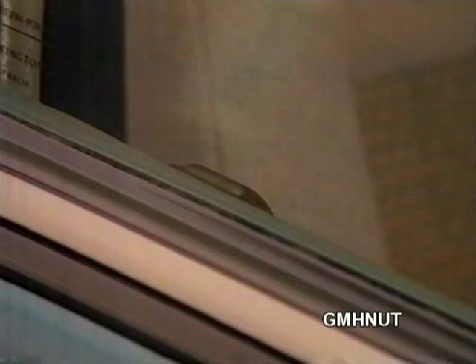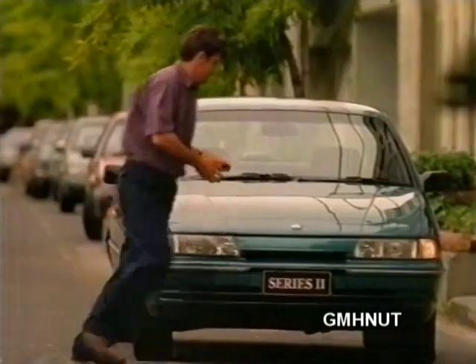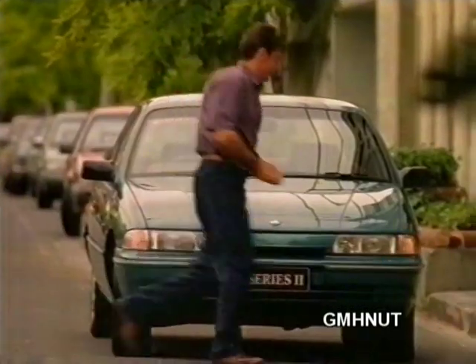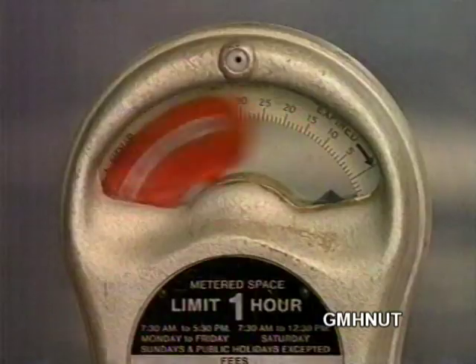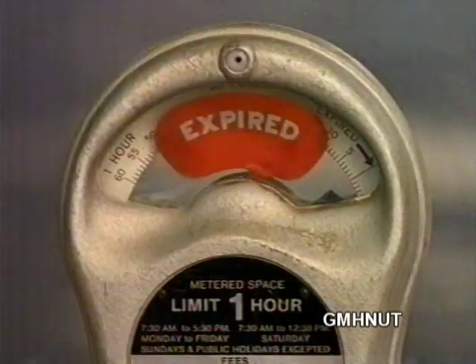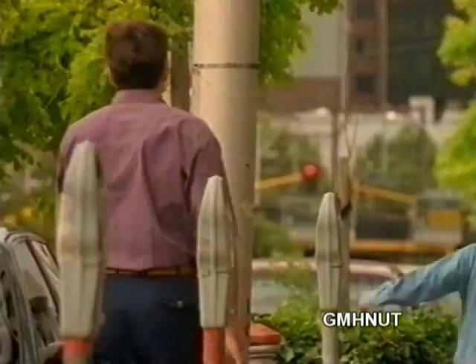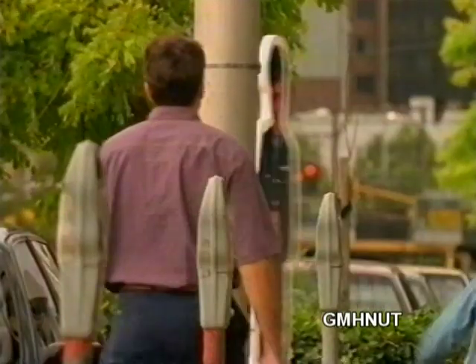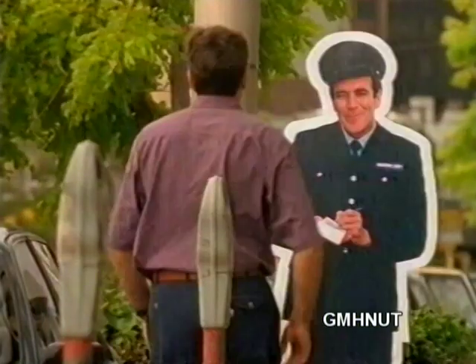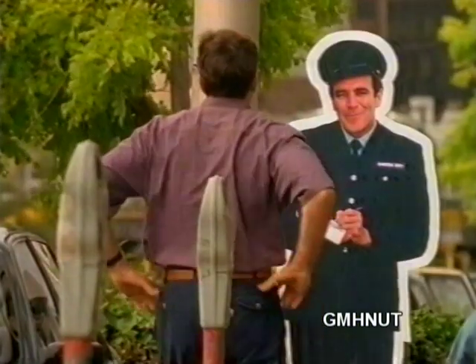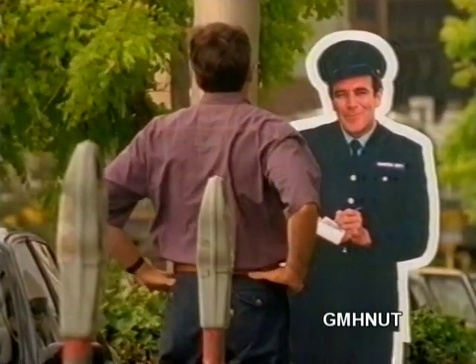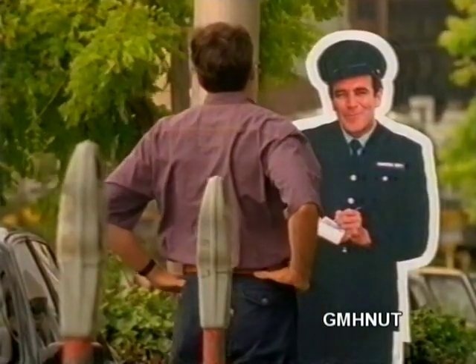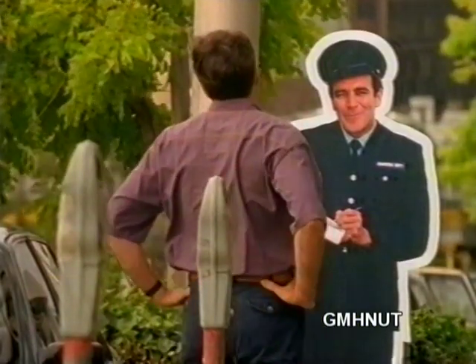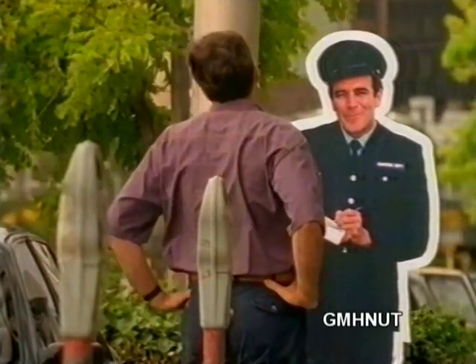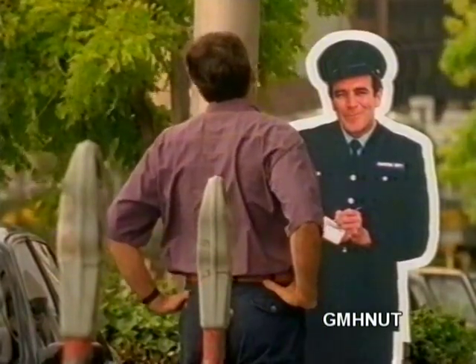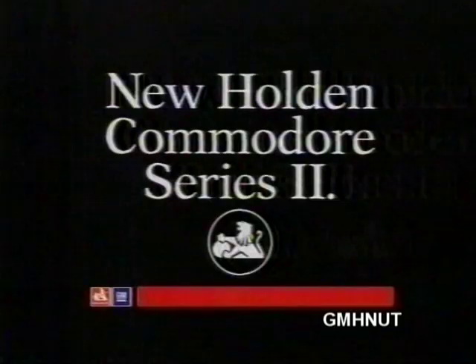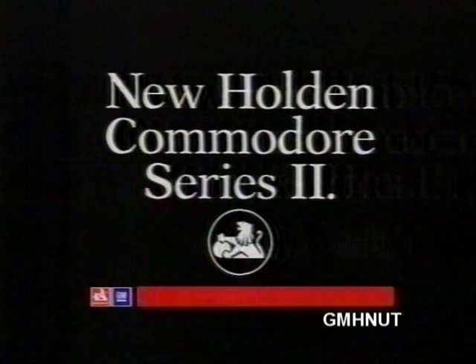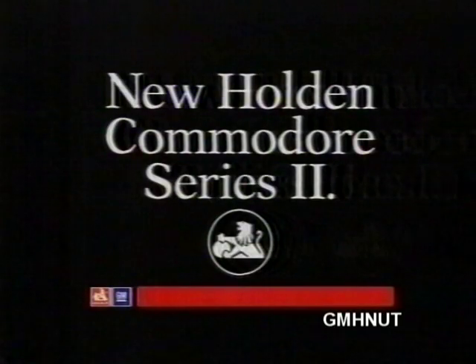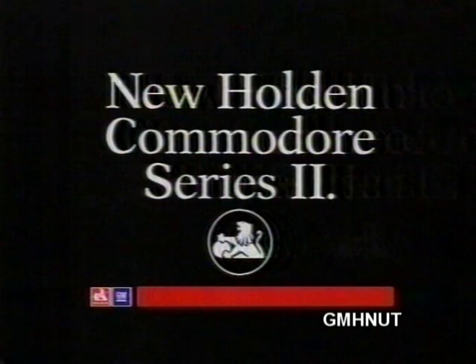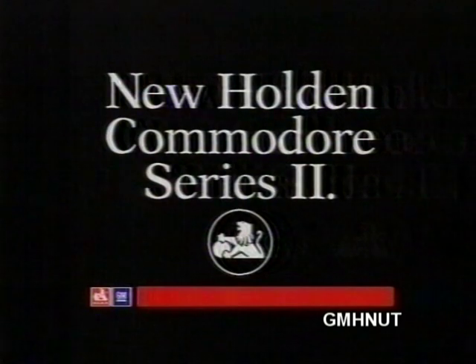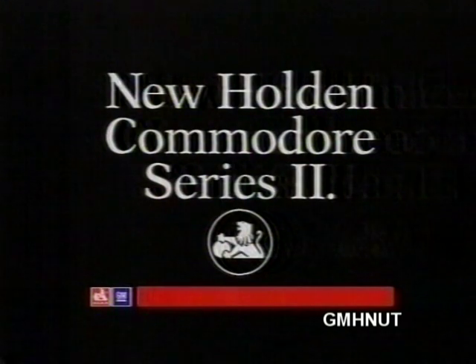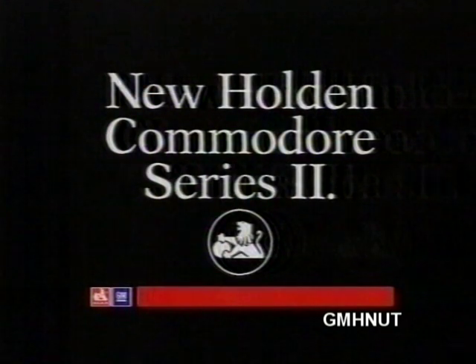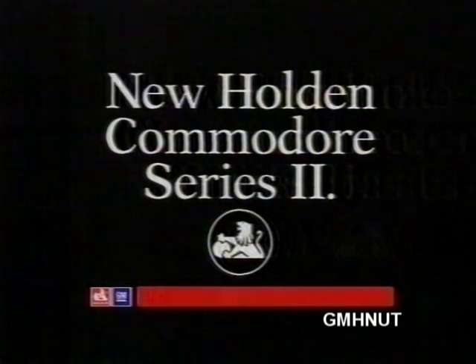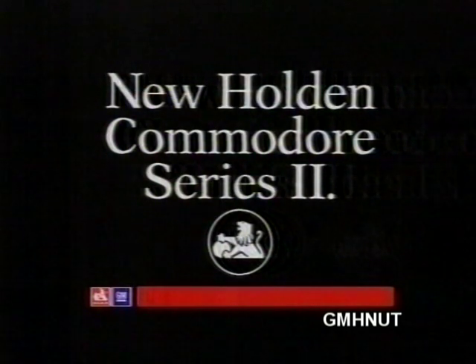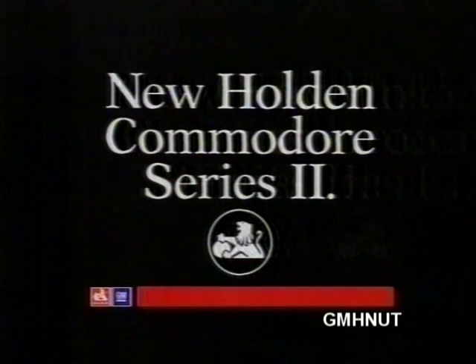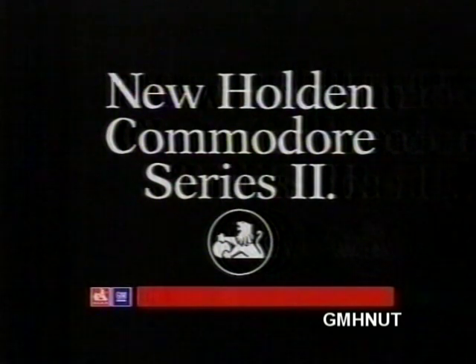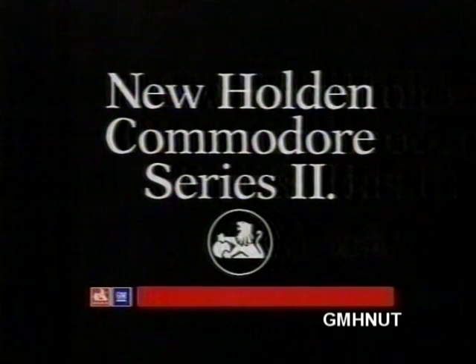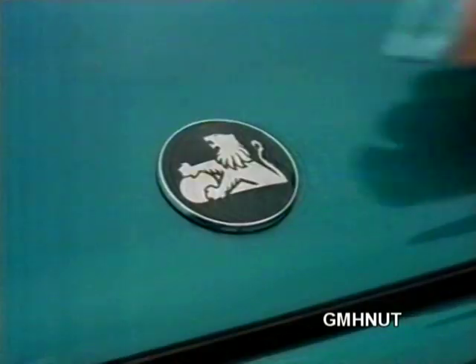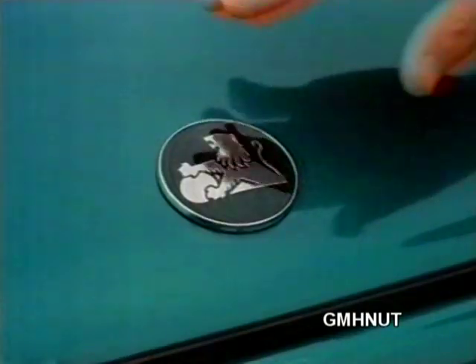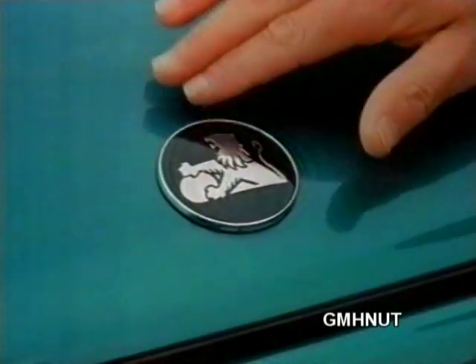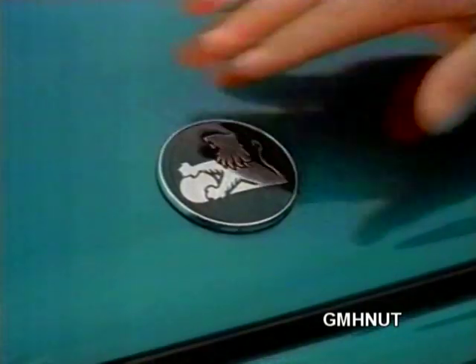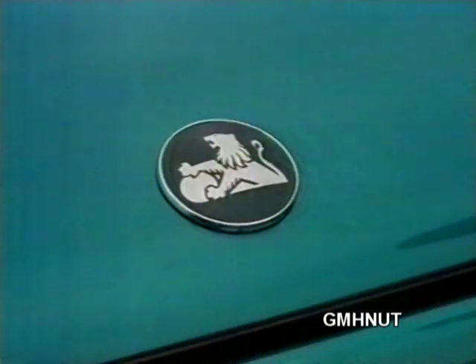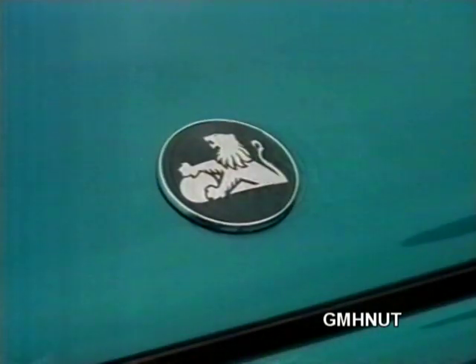Well, almost anything. So now, Australia's best value car is even better value.